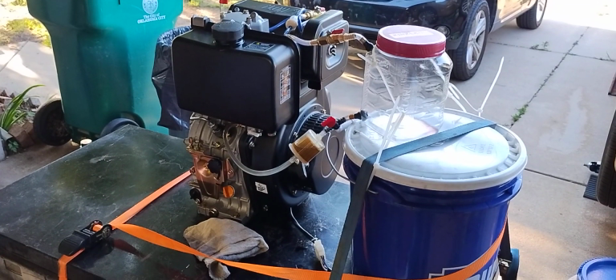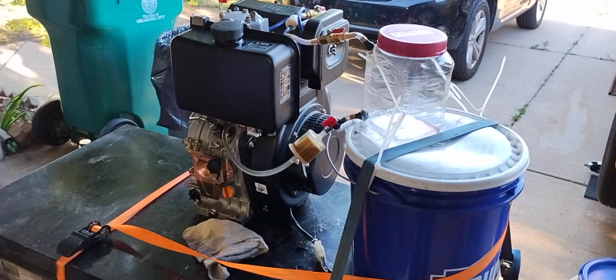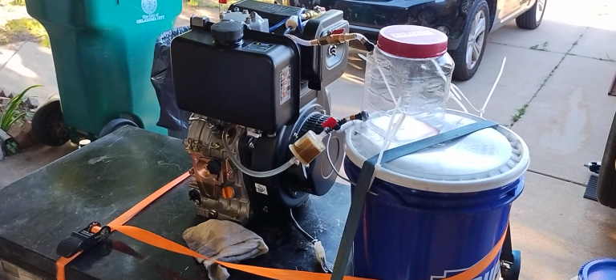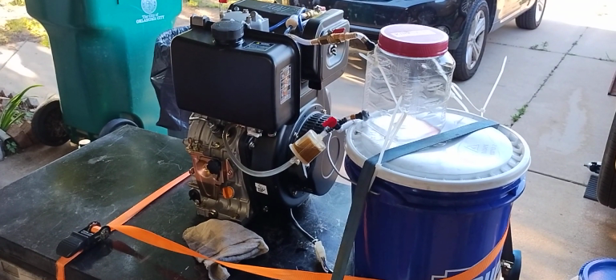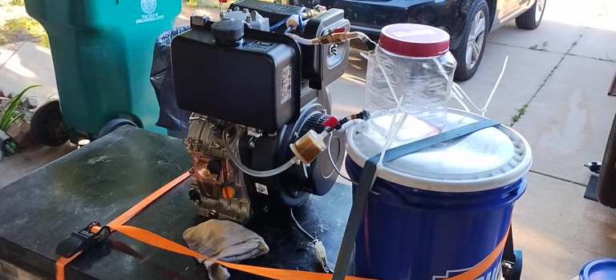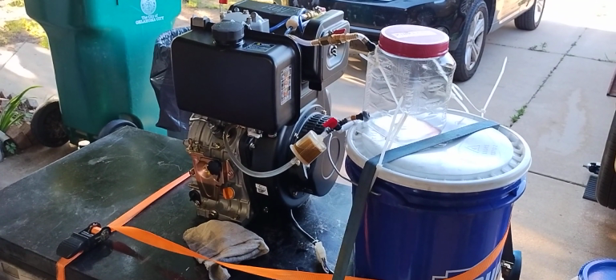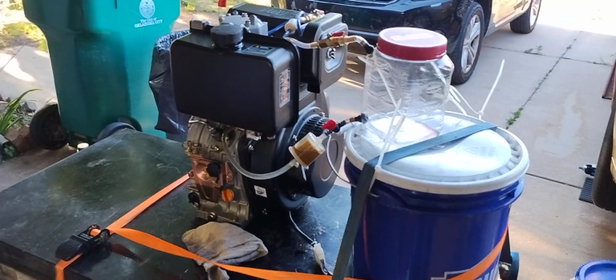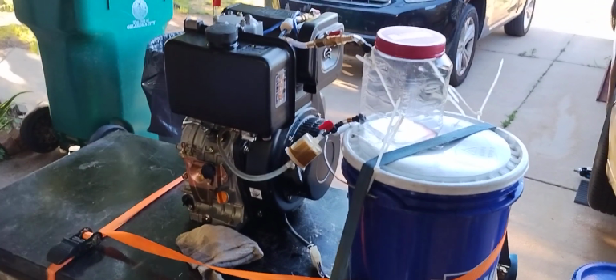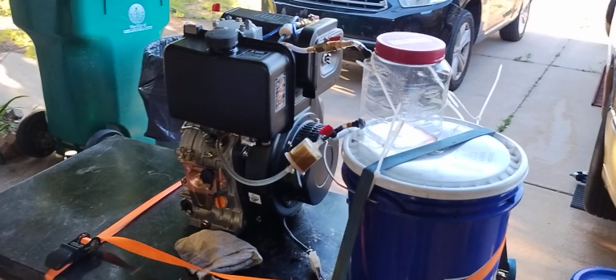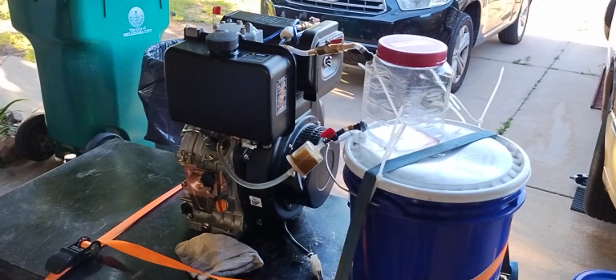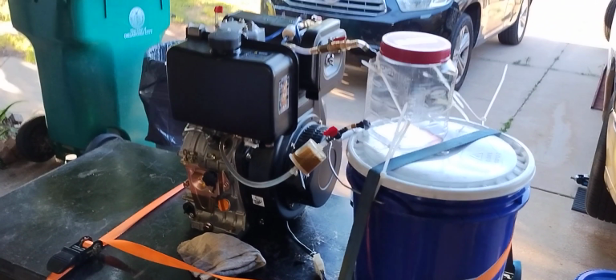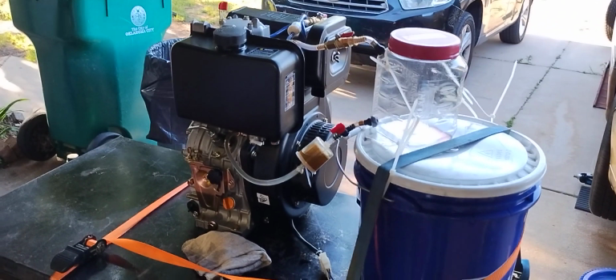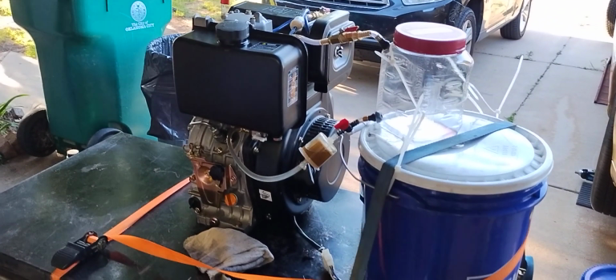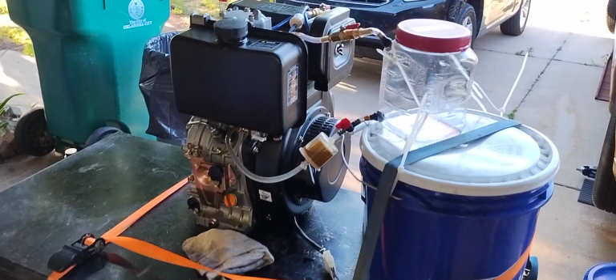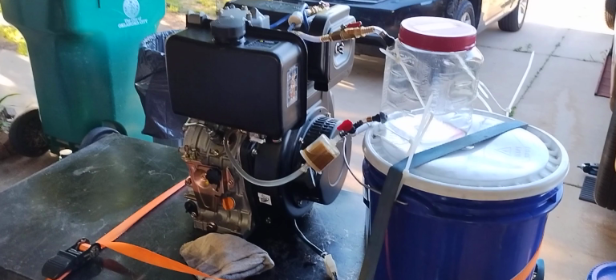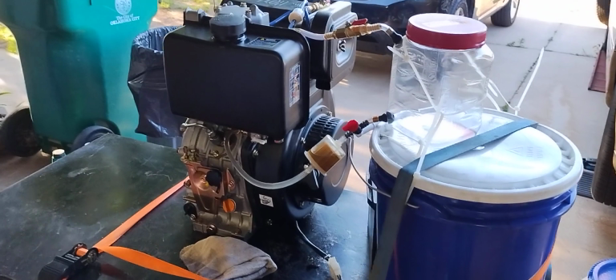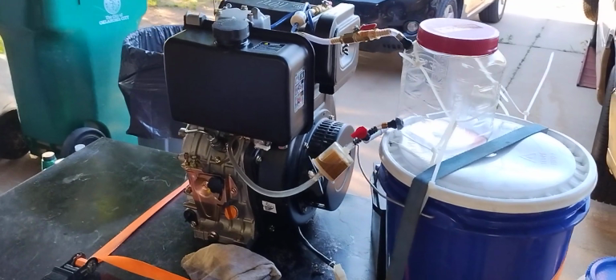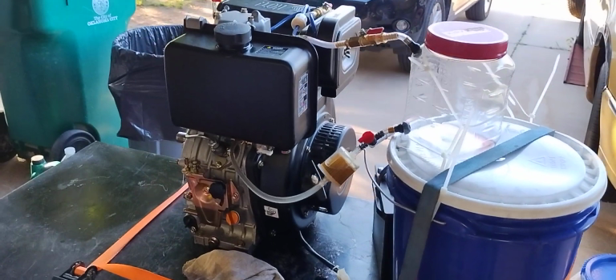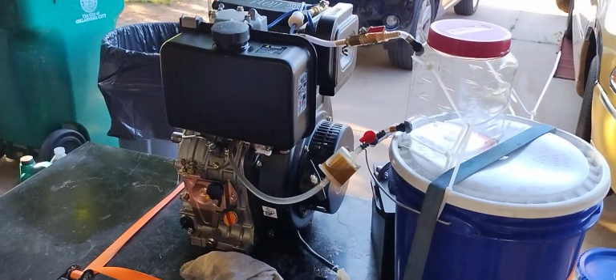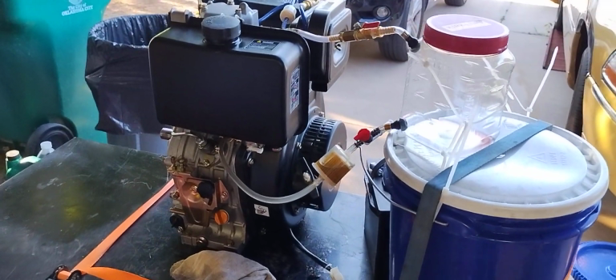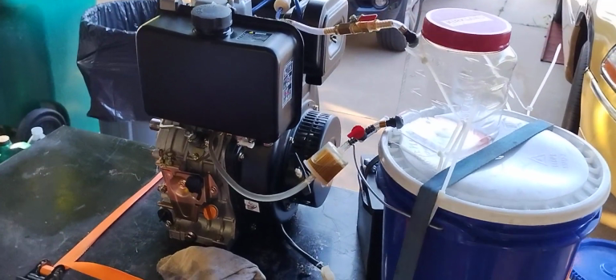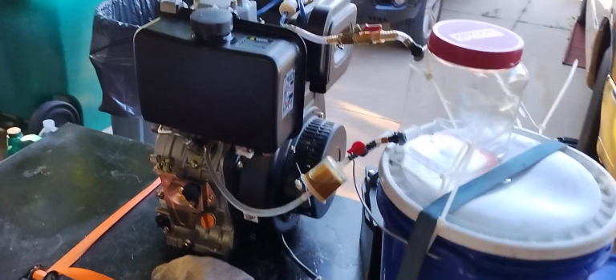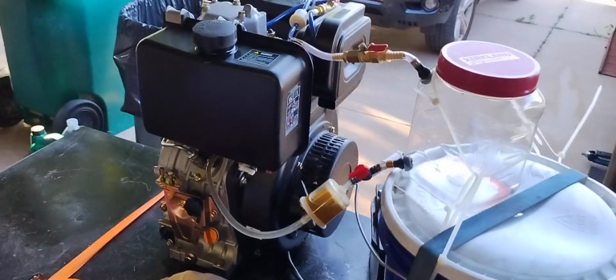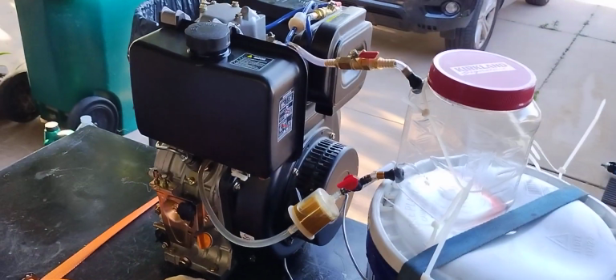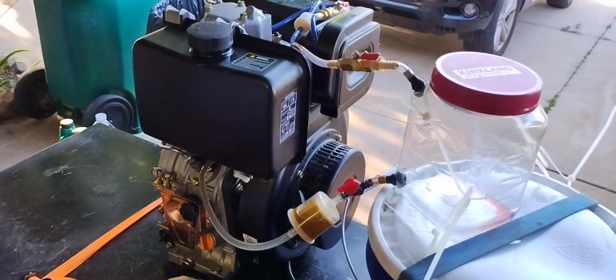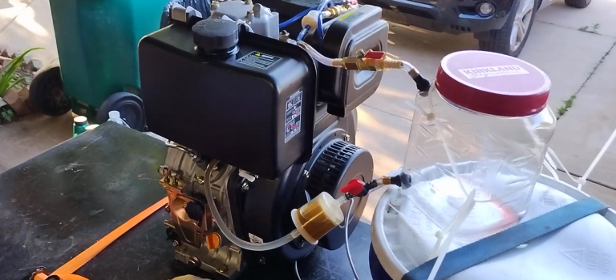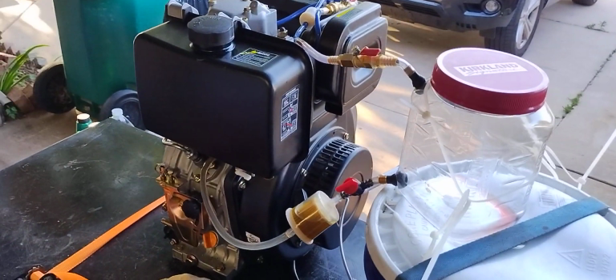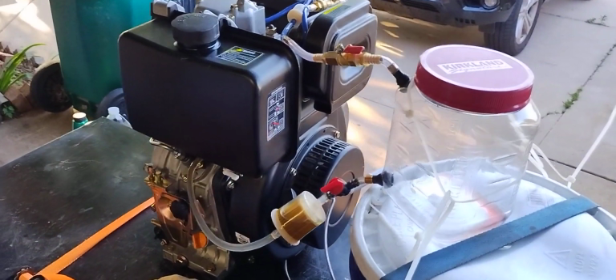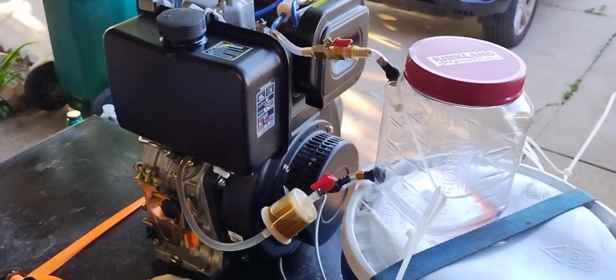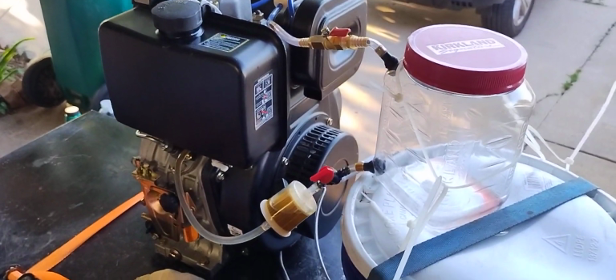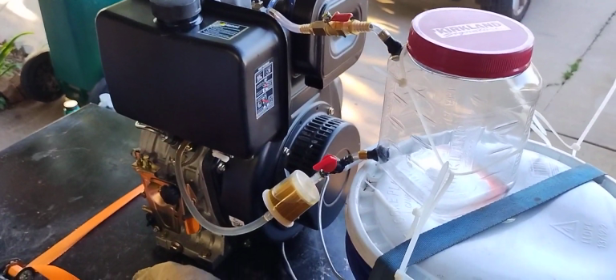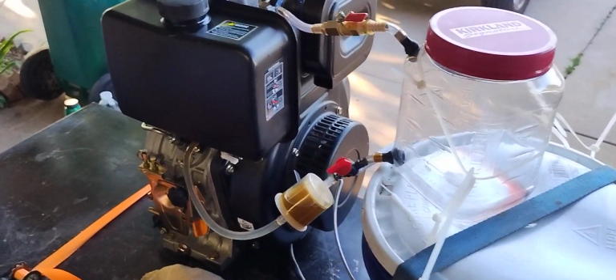Ladies and gentlemen, welcome back to Tacoma SRT5 channel. On today's episode of Amazon Diesel Engine — will it run?